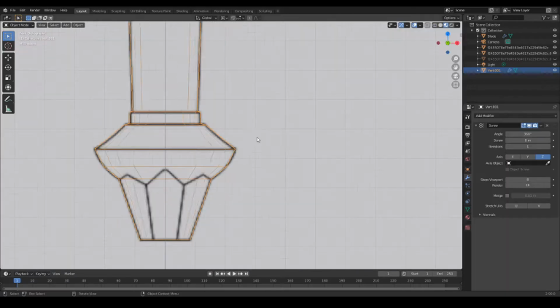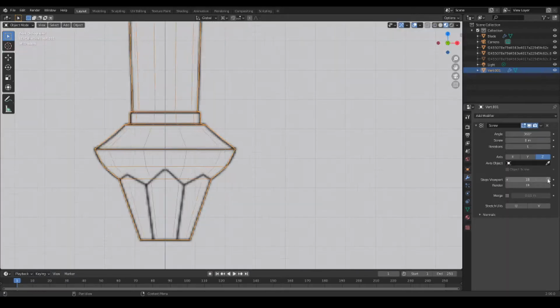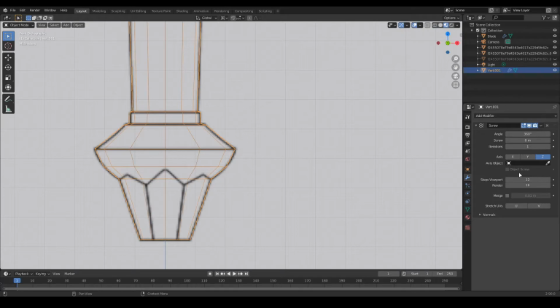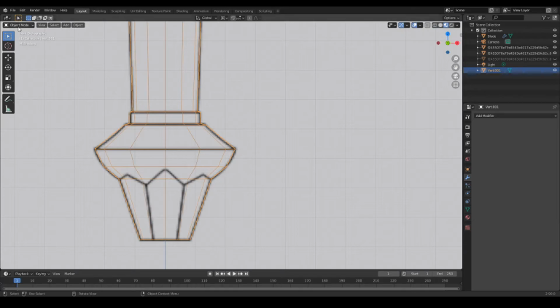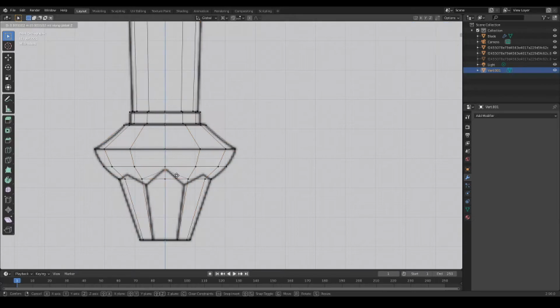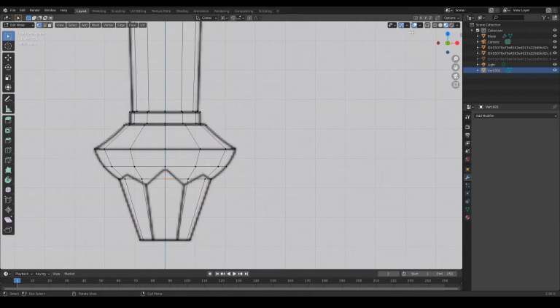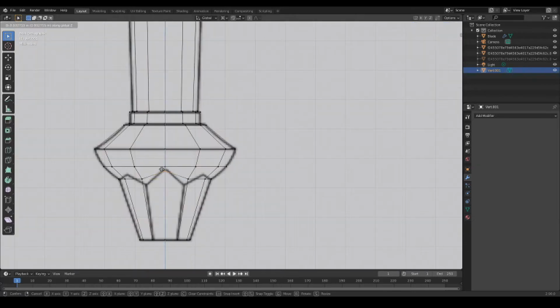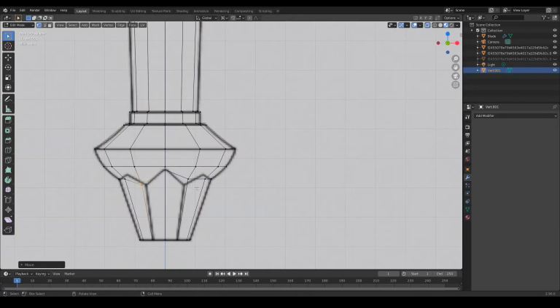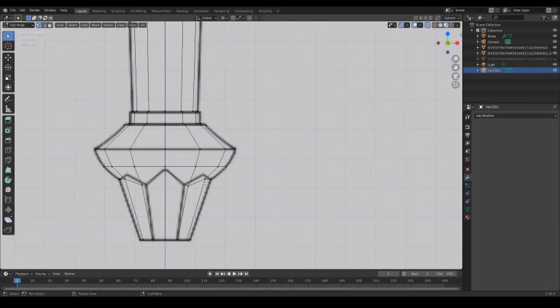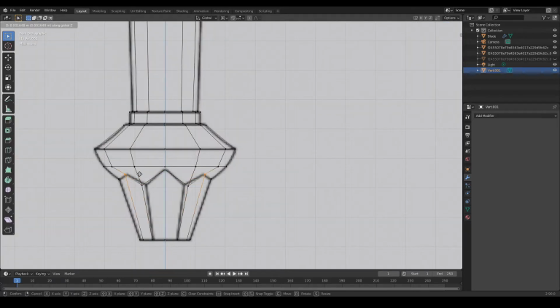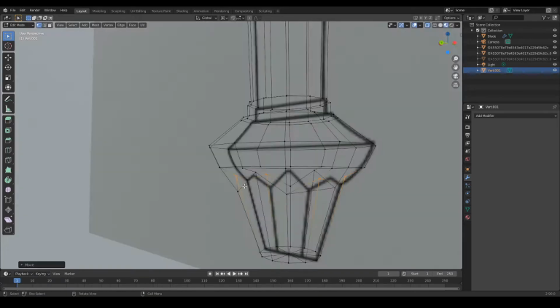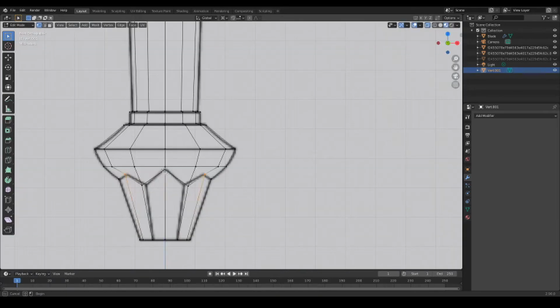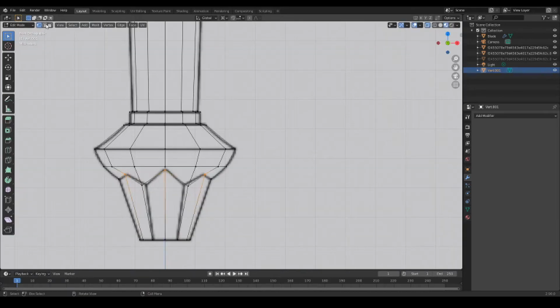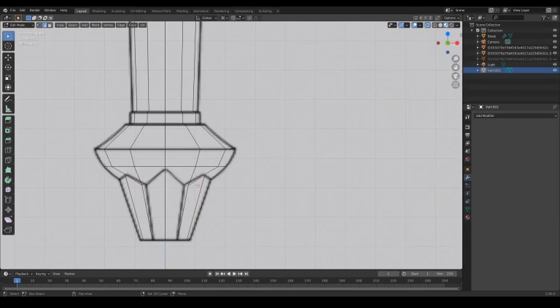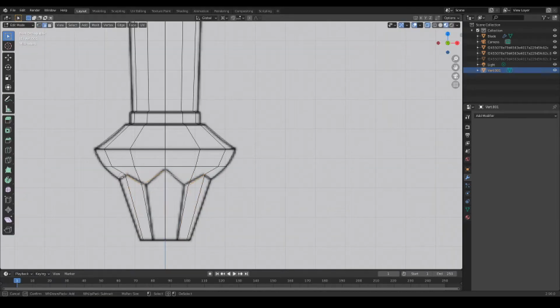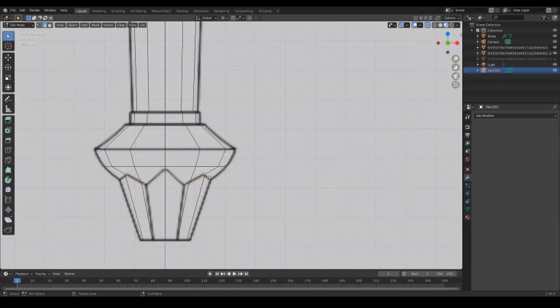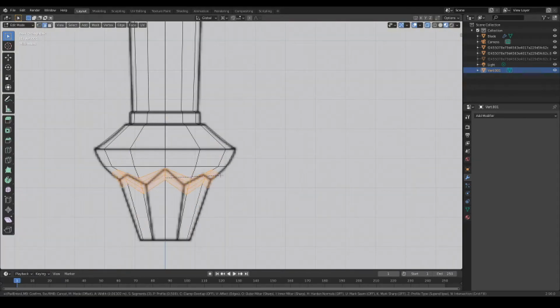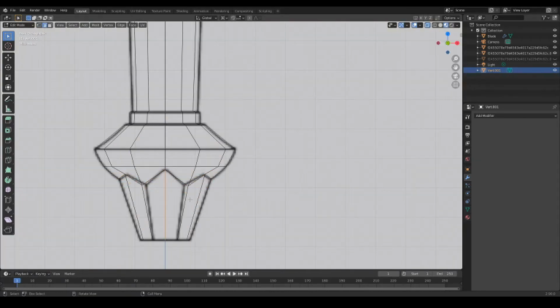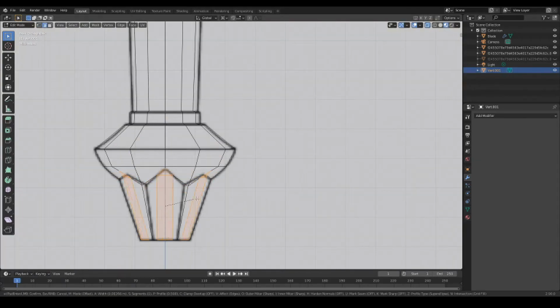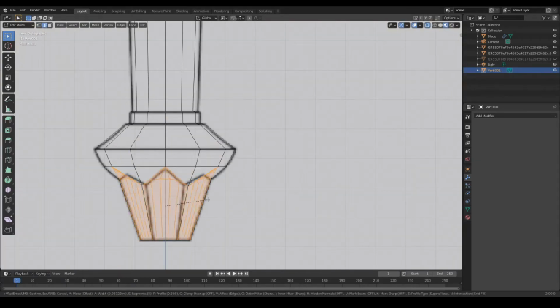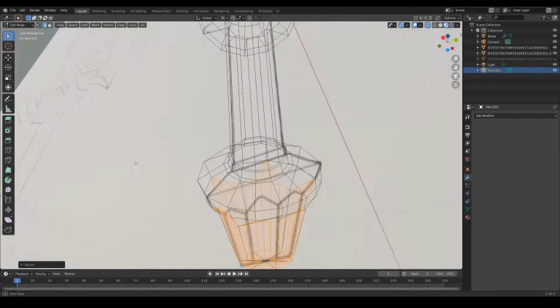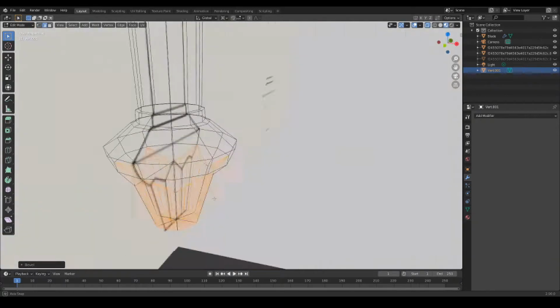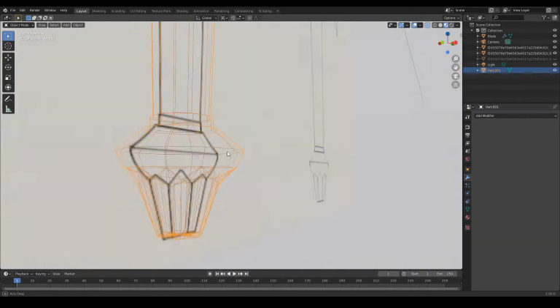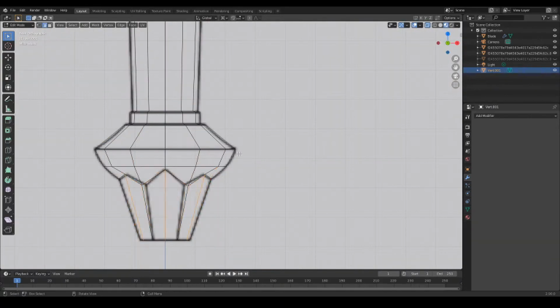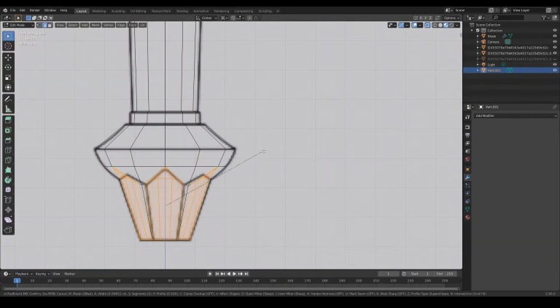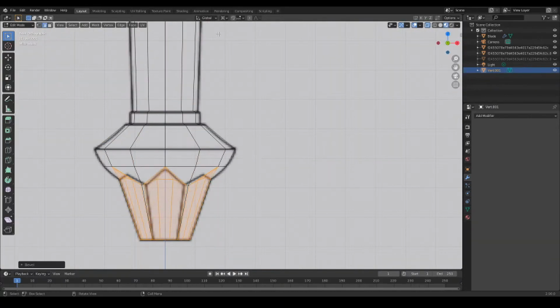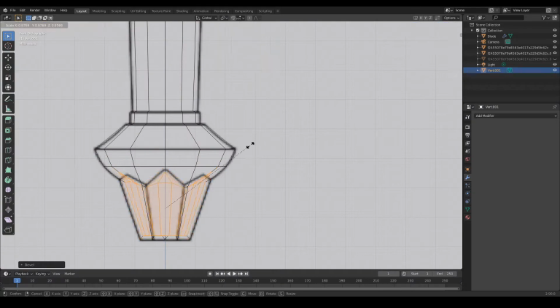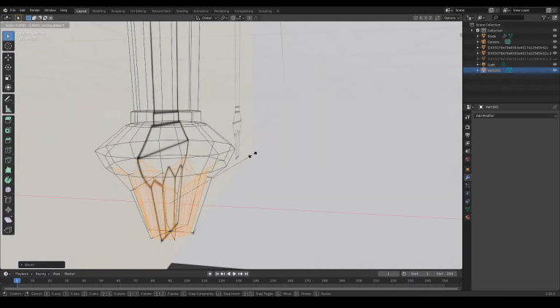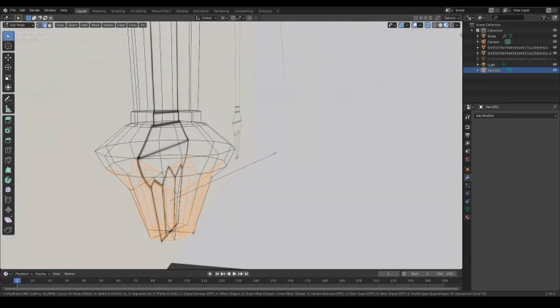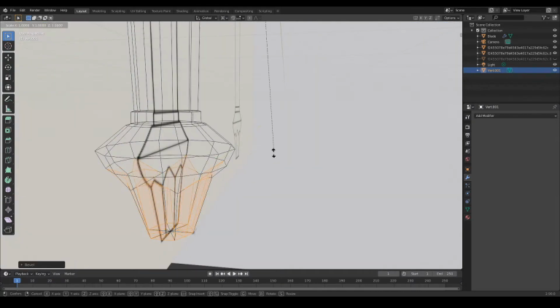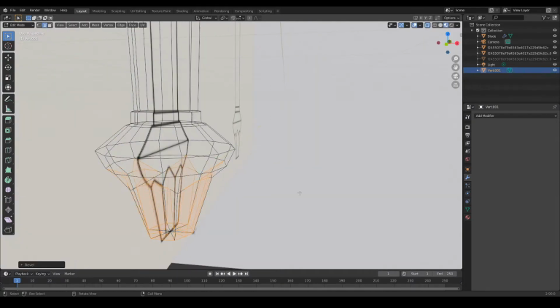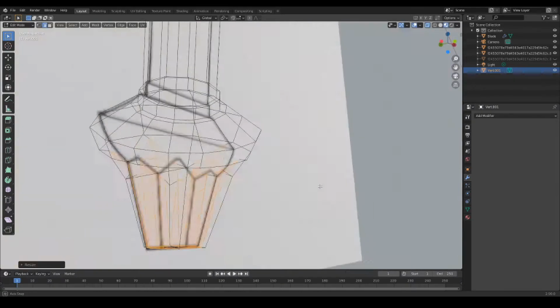To get the hilt here, I traced around the outside and used the screw modifier. This helps you get easy, circular shapes.